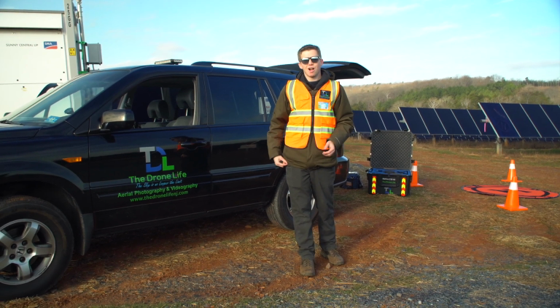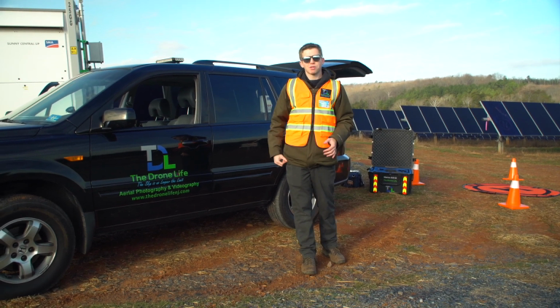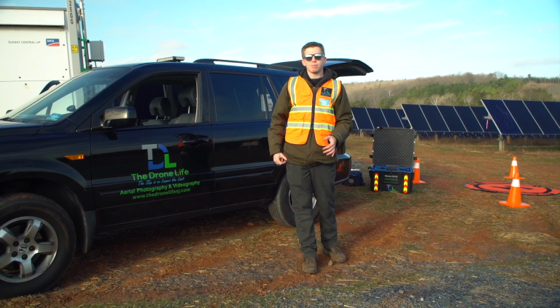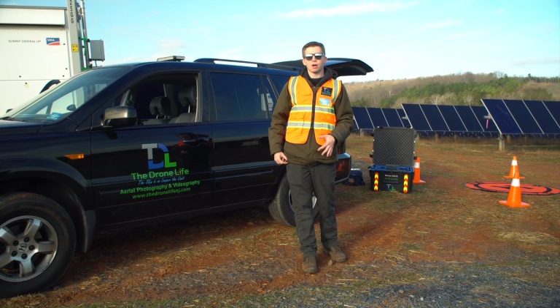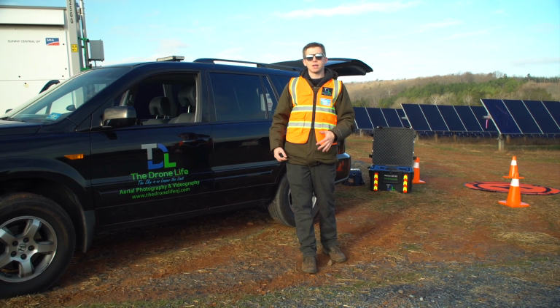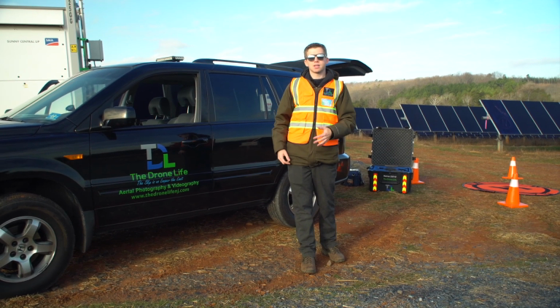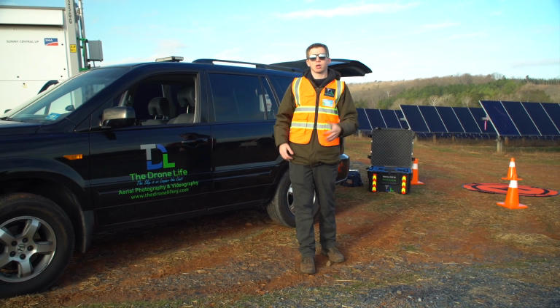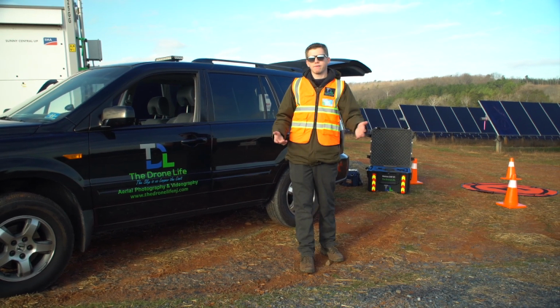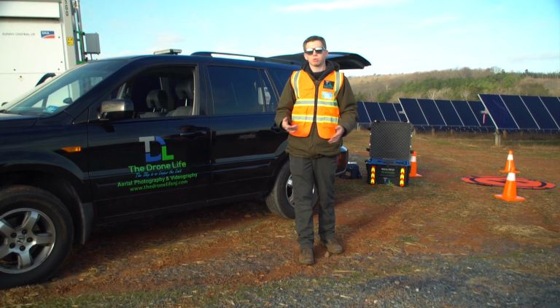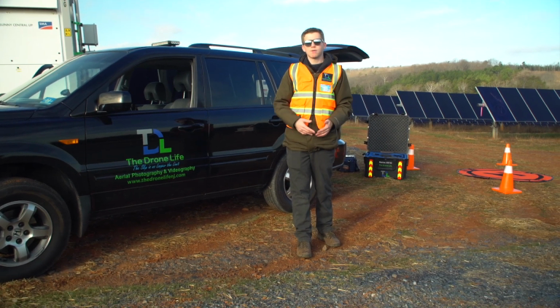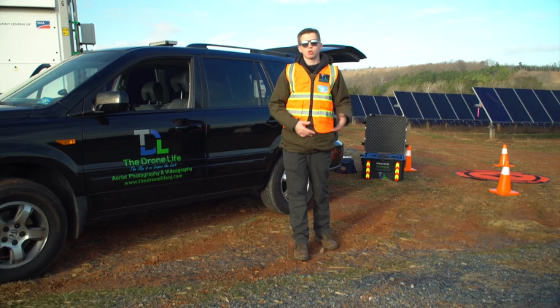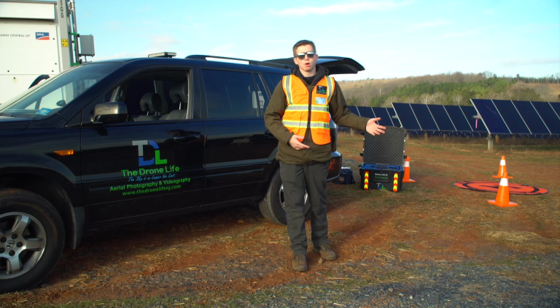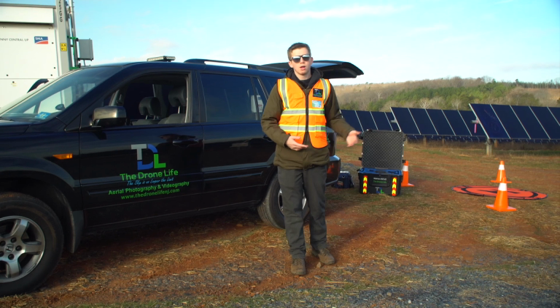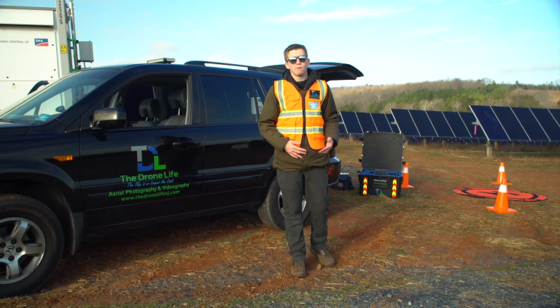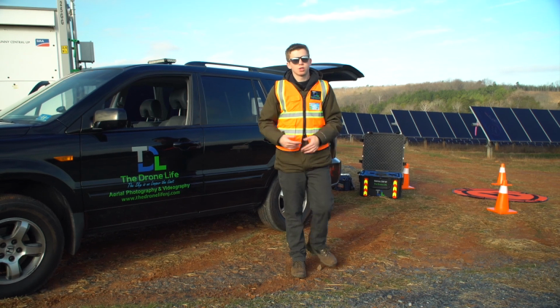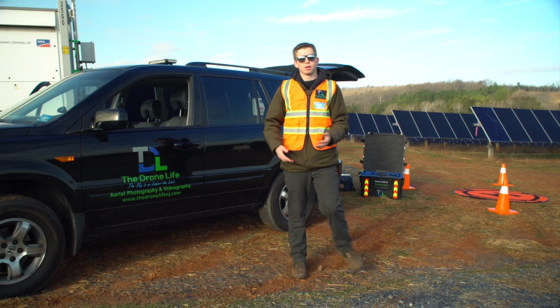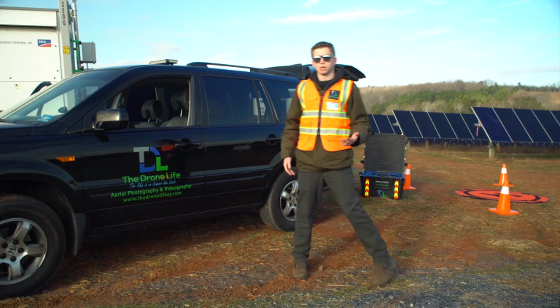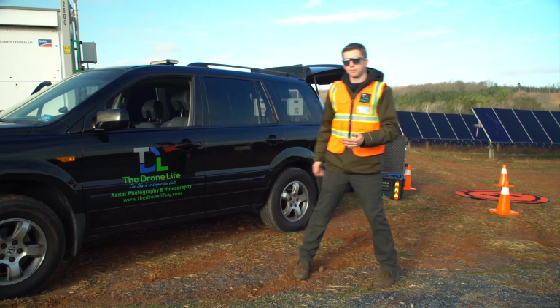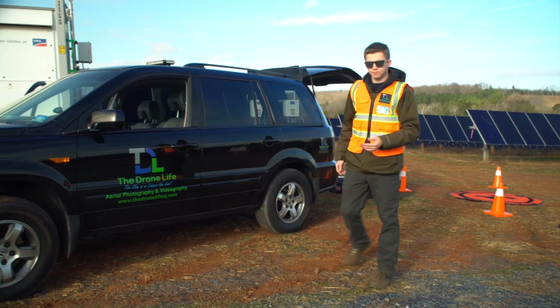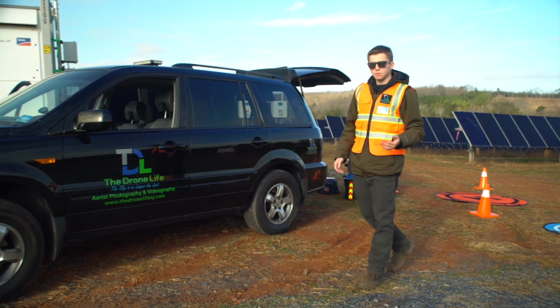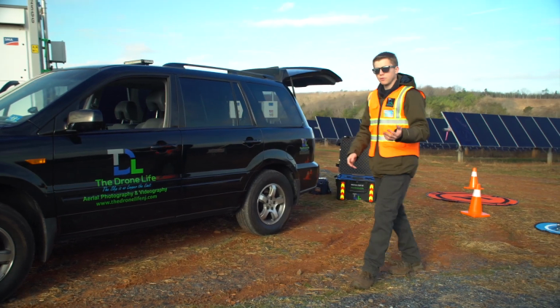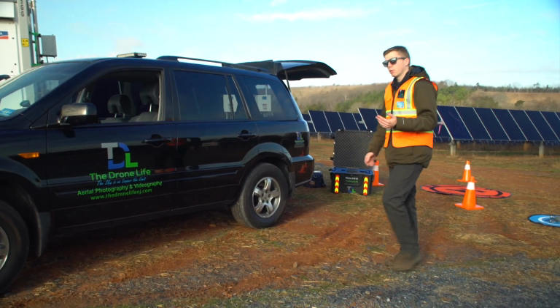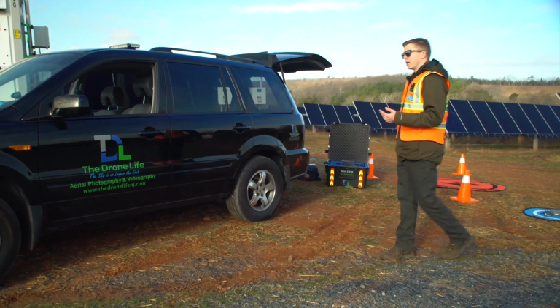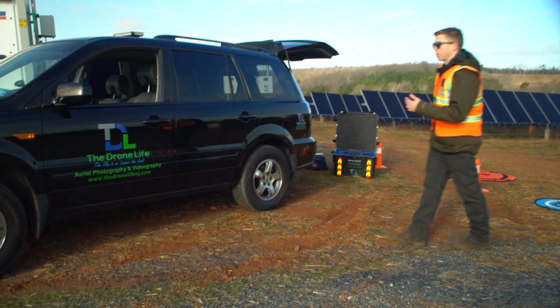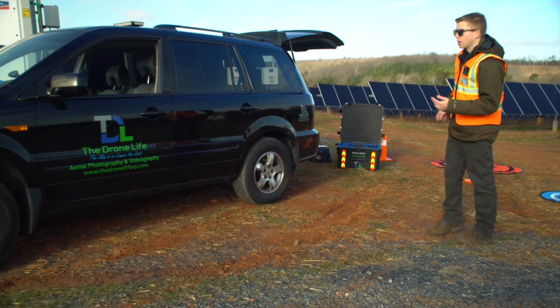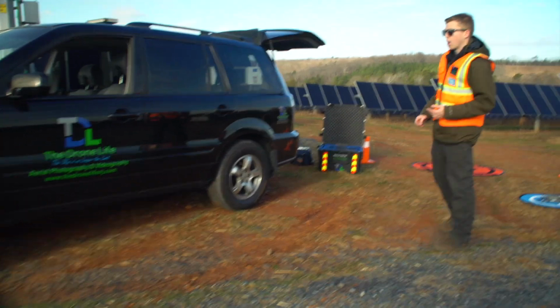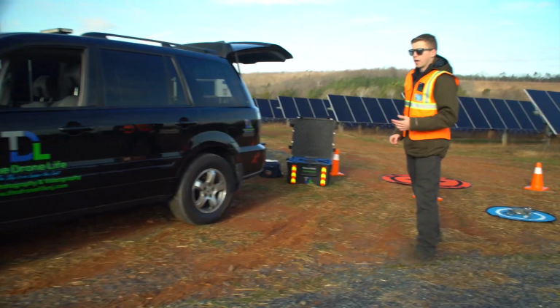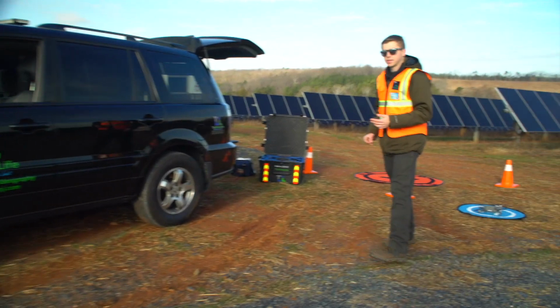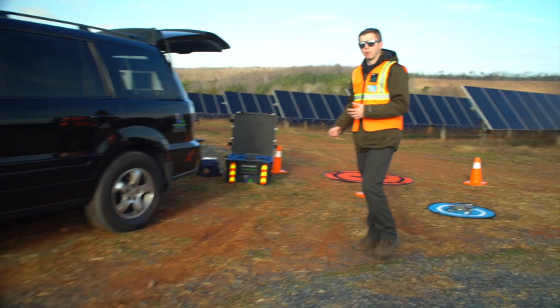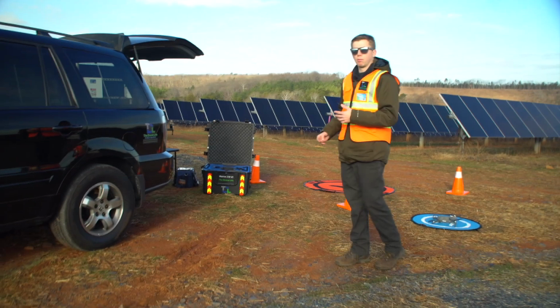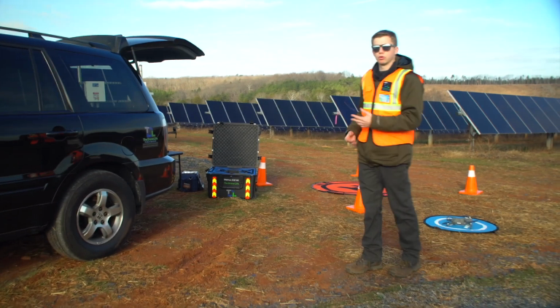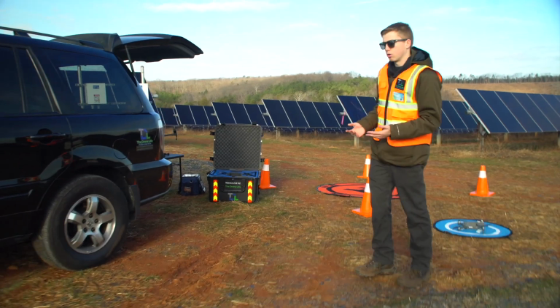I thought it would be a good idea to make a quick video and just give you a tour of what we're doing here. So we come over here and we have our drone set up.